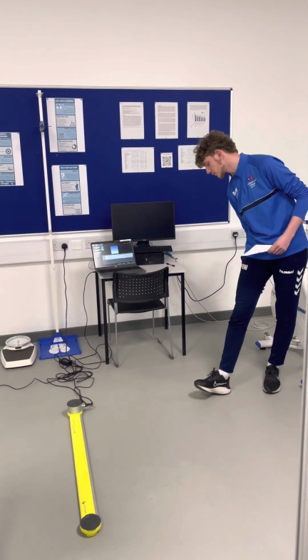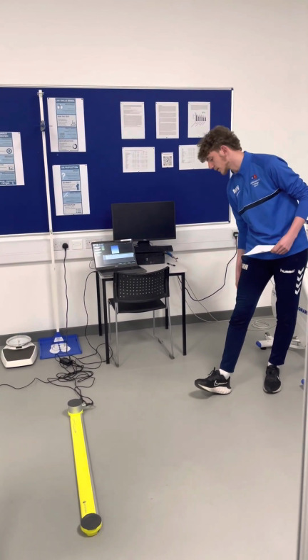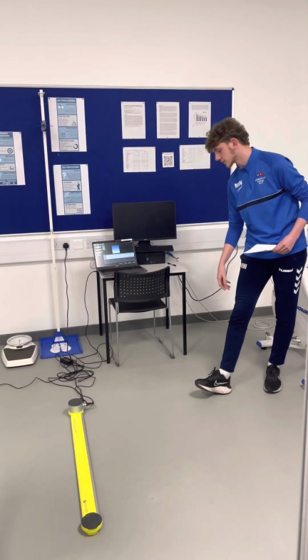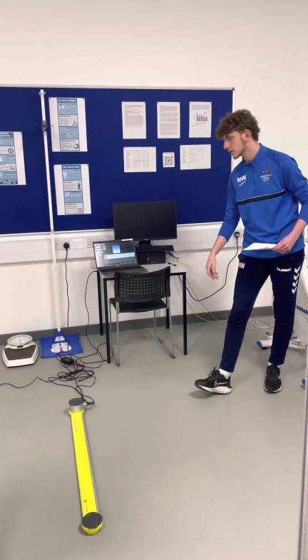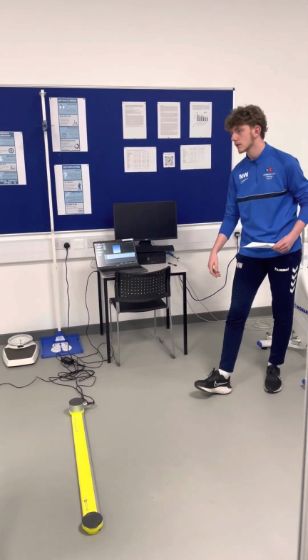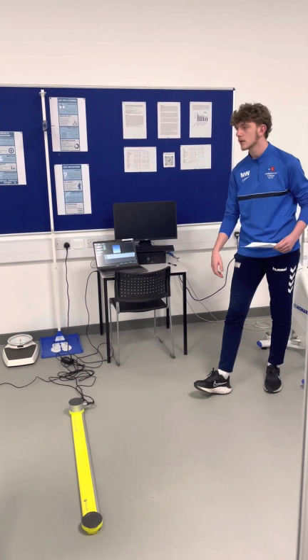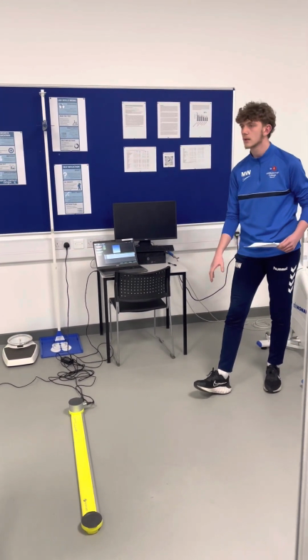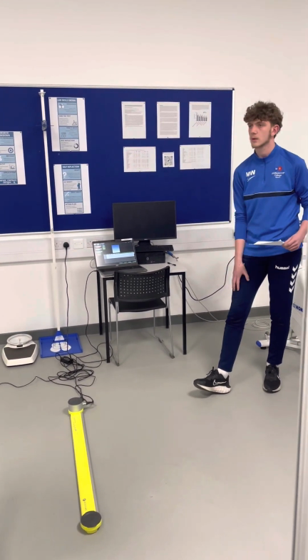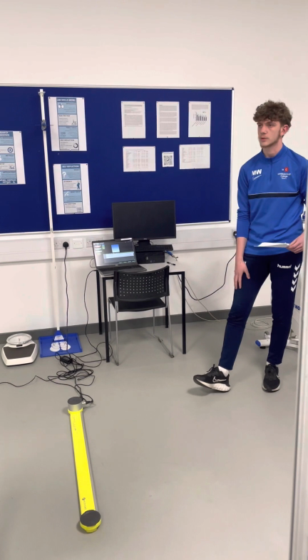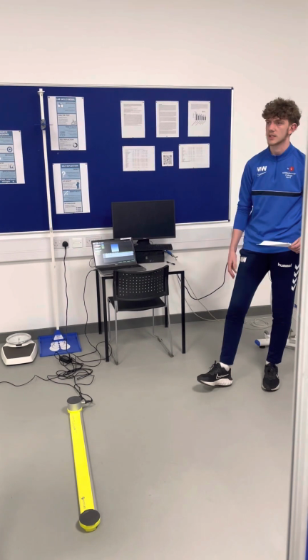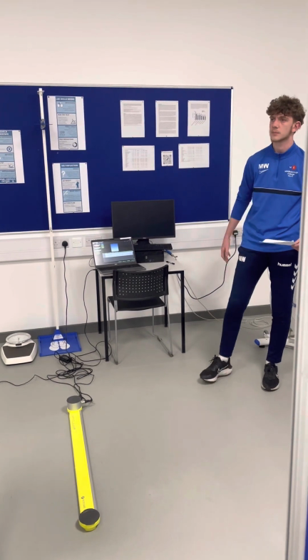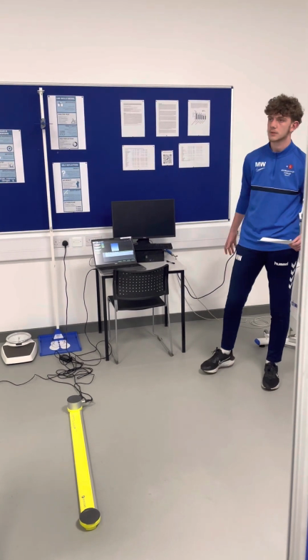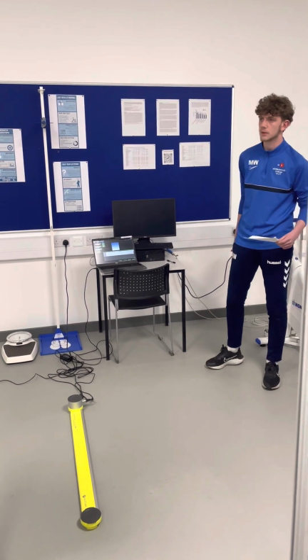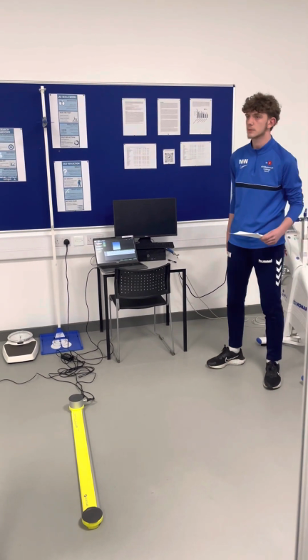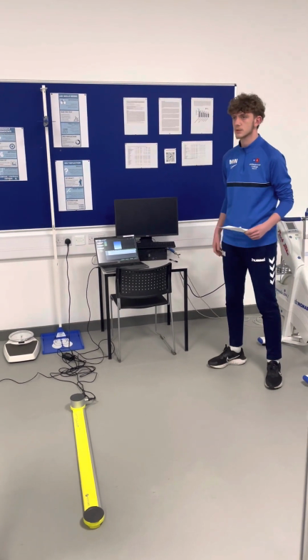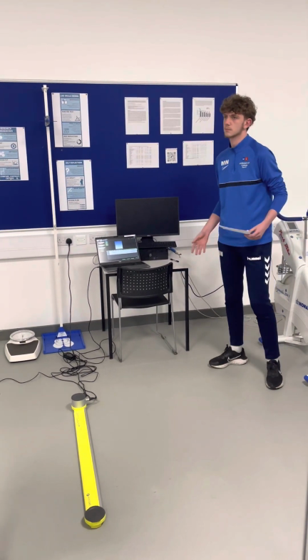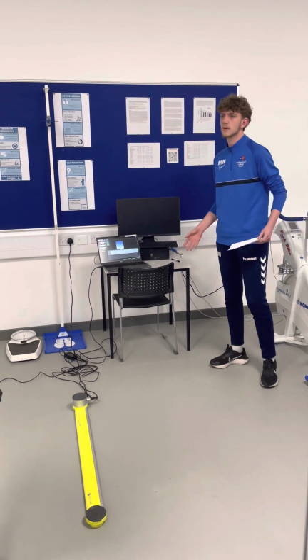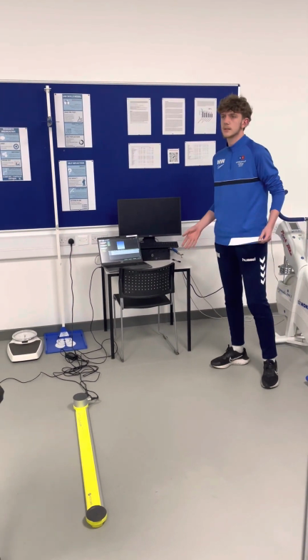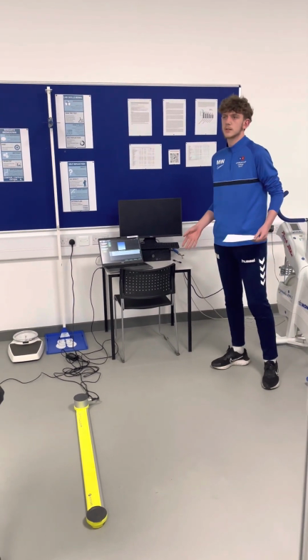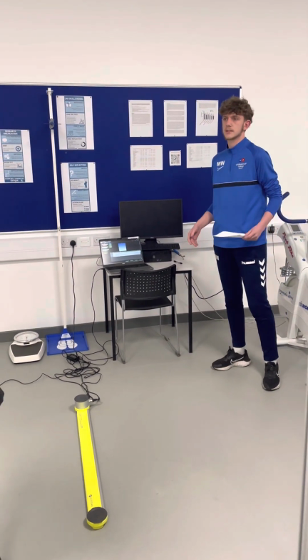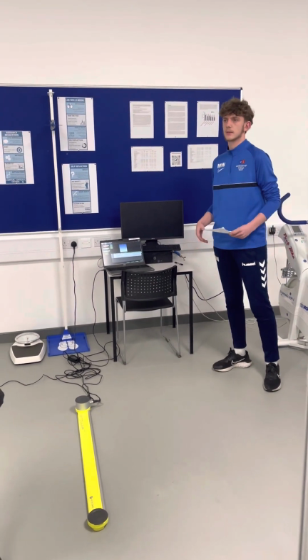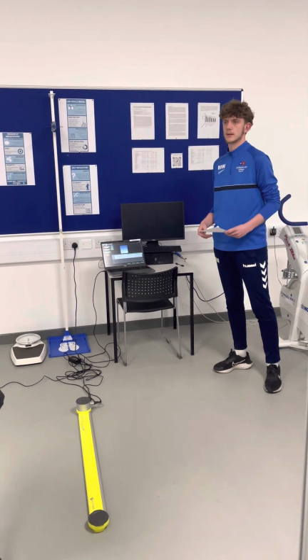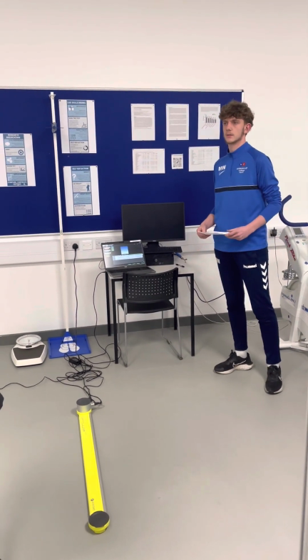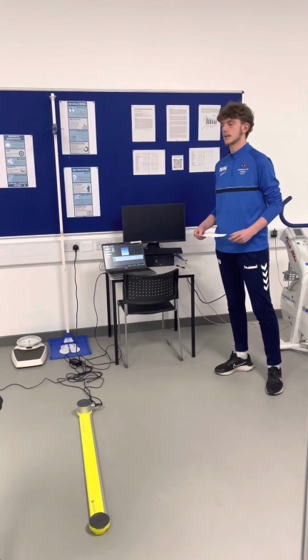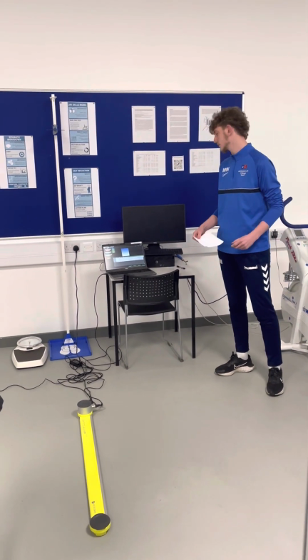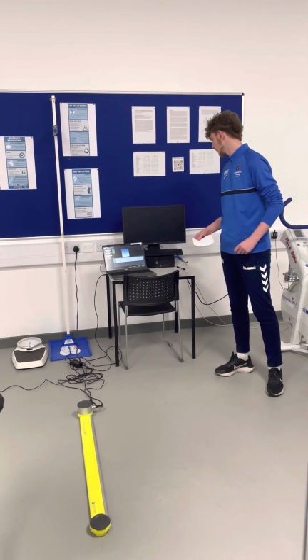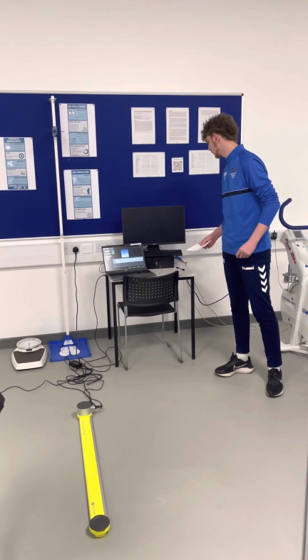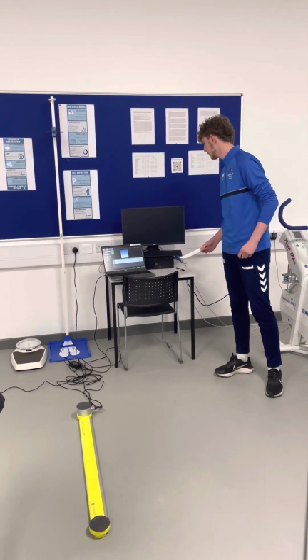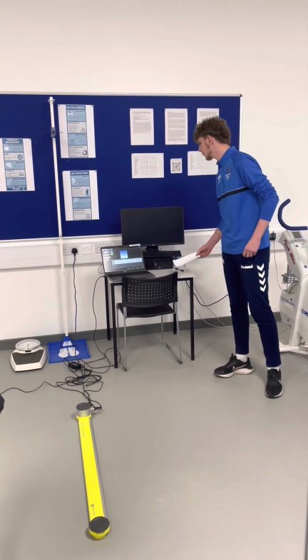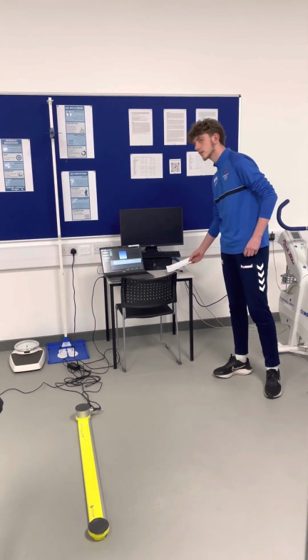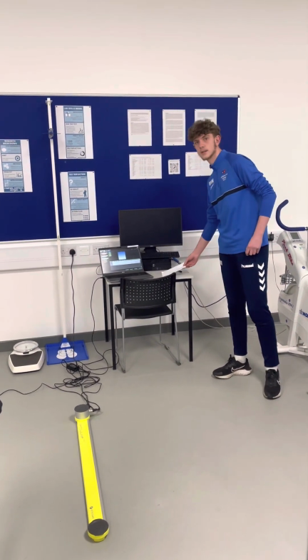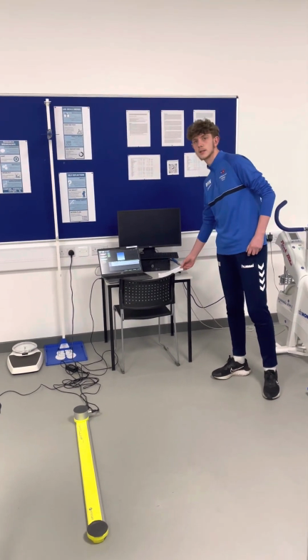Hamstrings, quadriceps, glutes — those are exactly the muscles you're going to be targeting. Thank you.